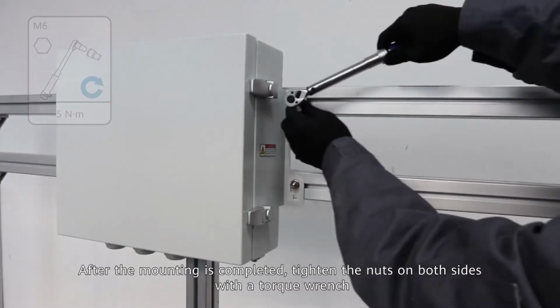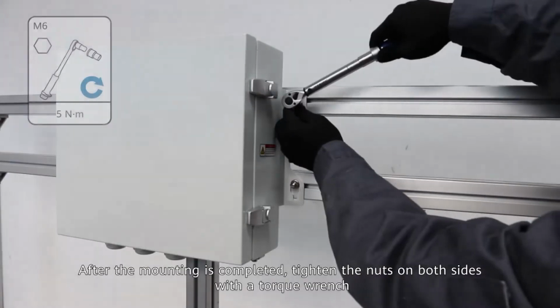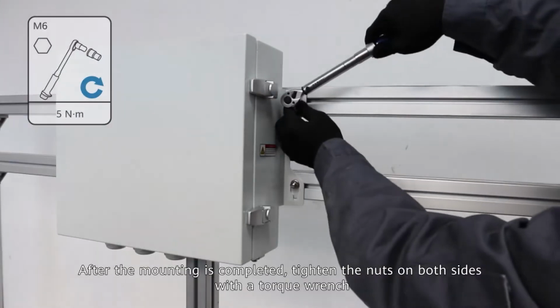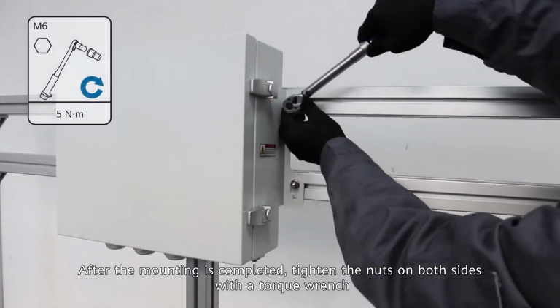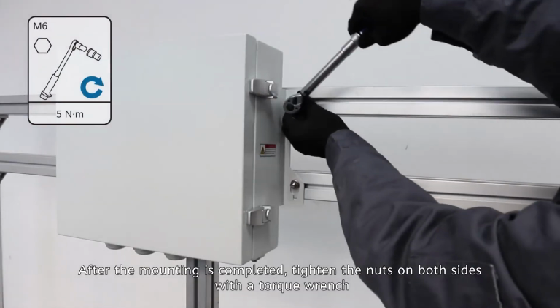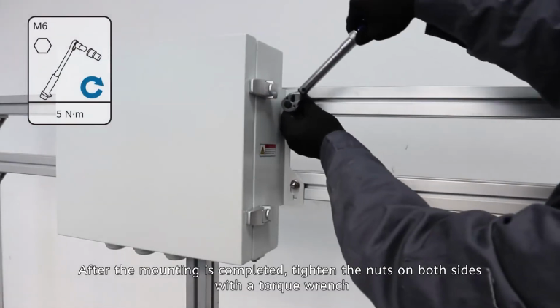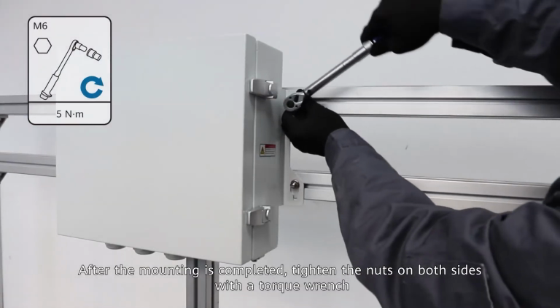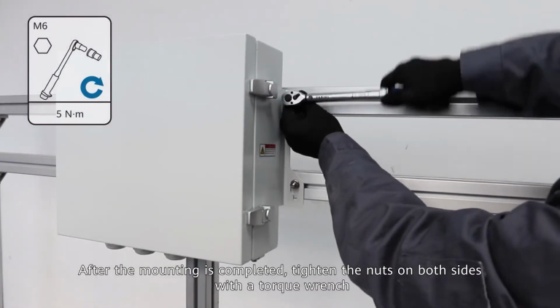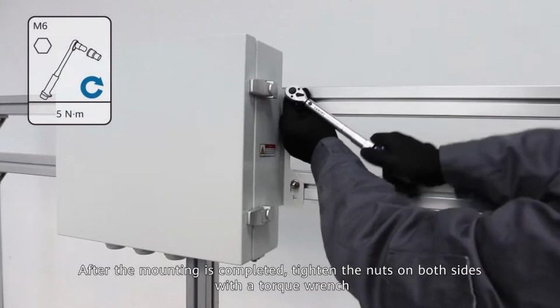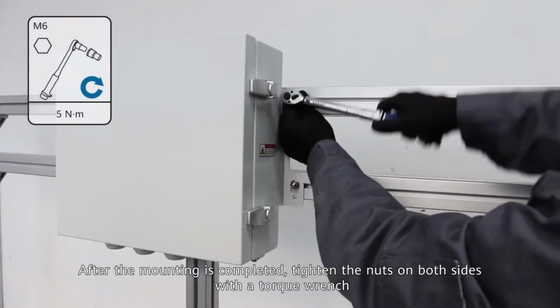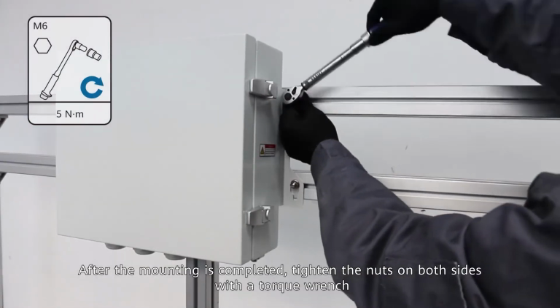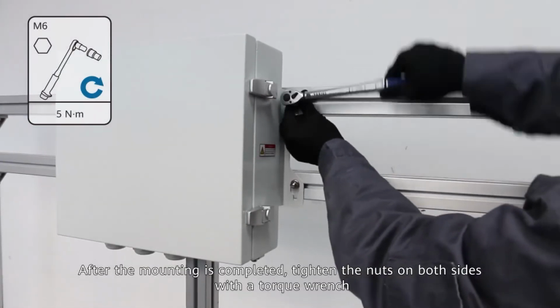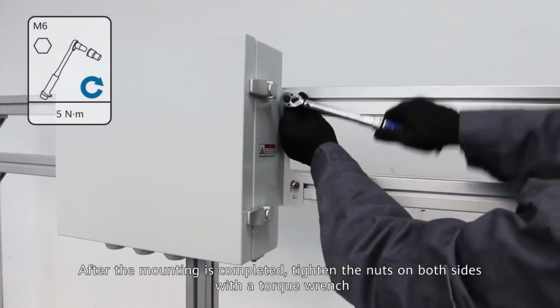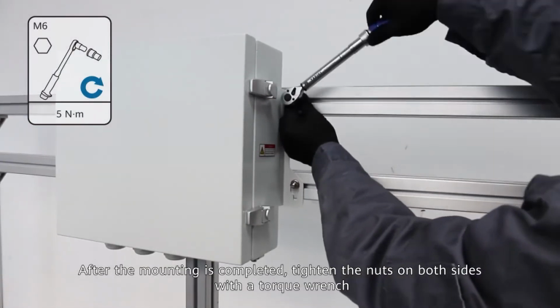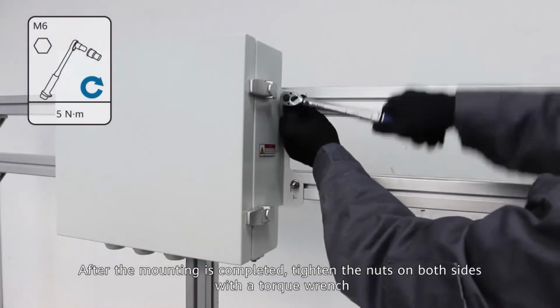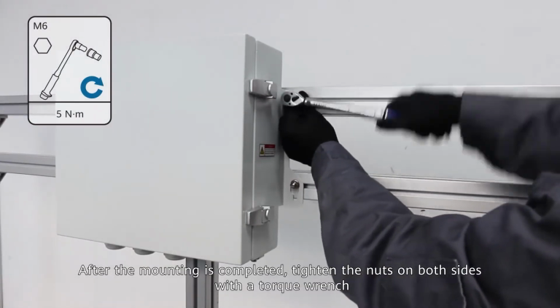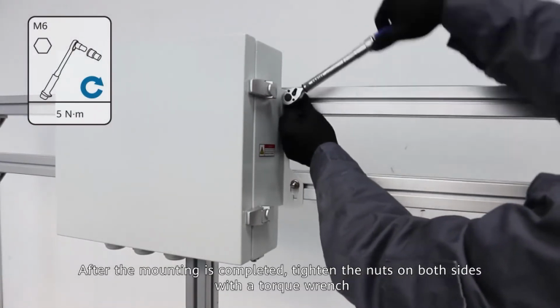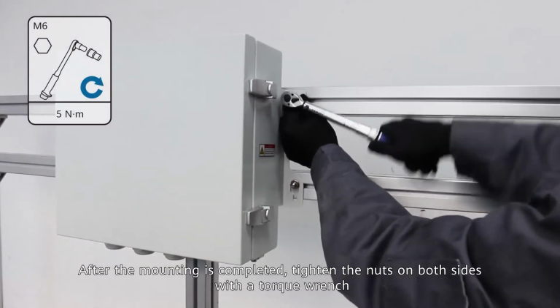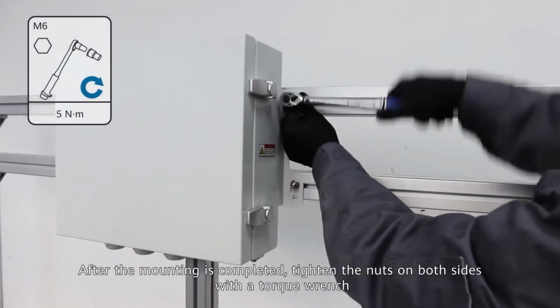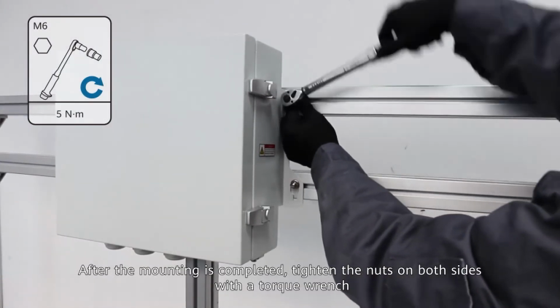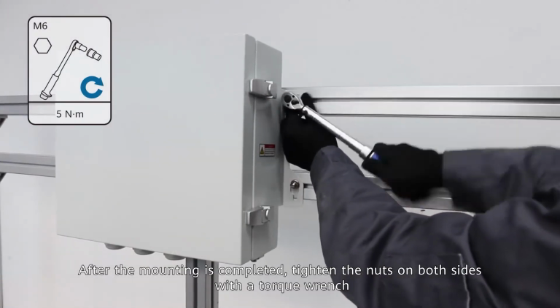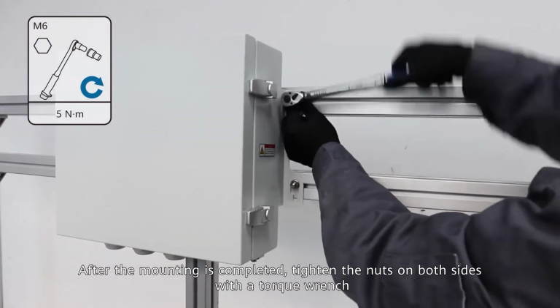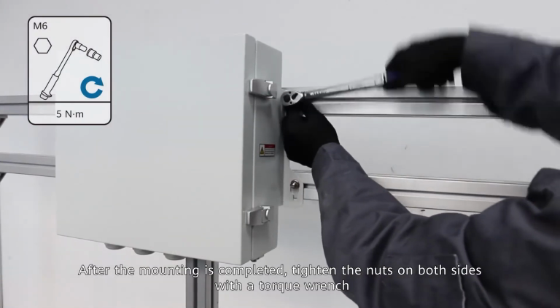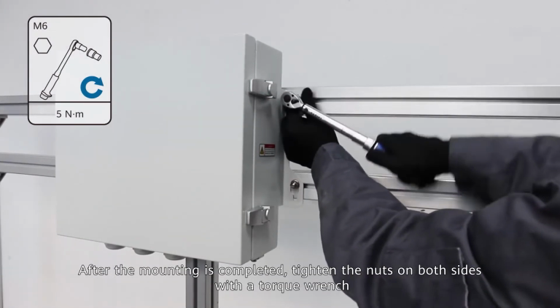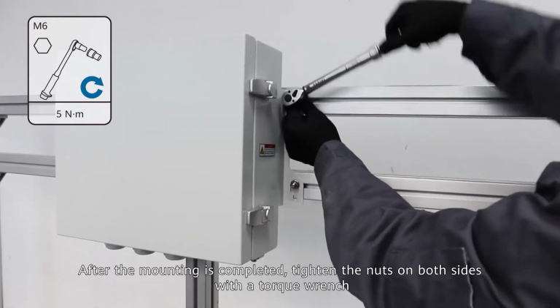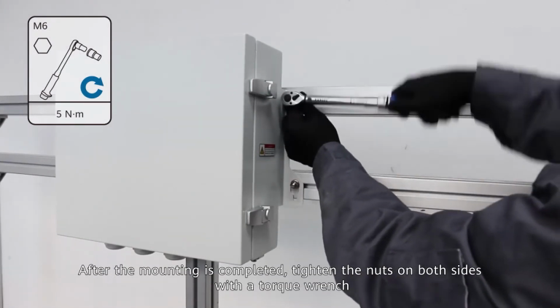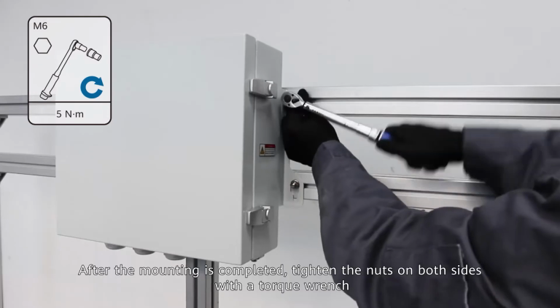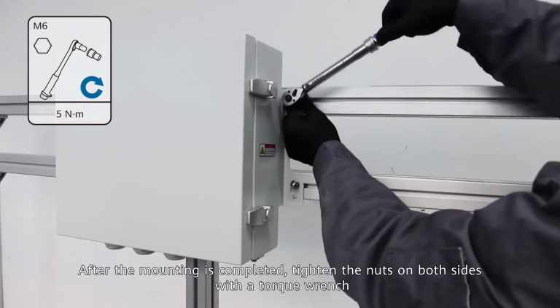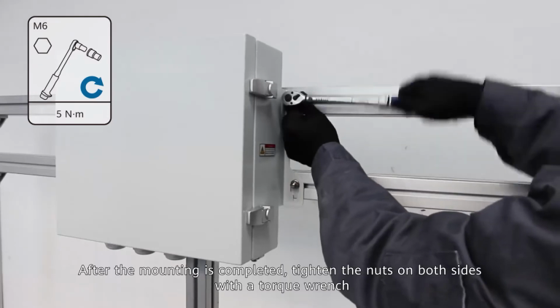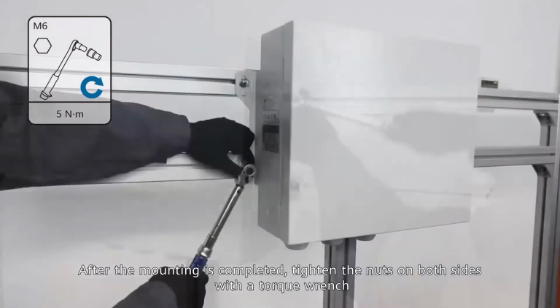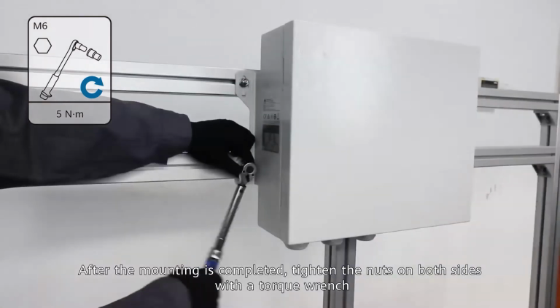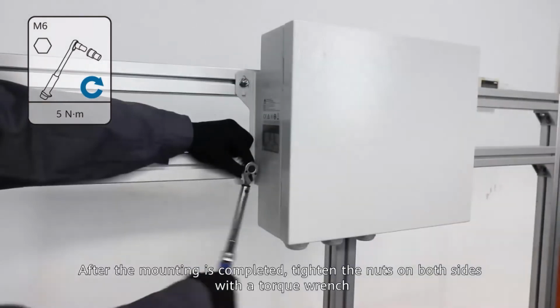After the mounting is completed, tighten the nuts on both sides with a torque wrench.